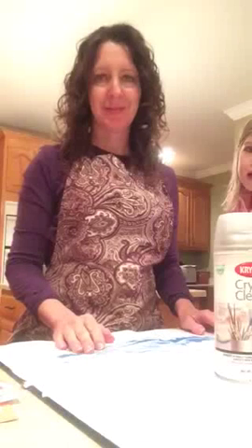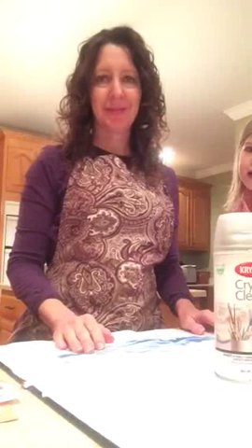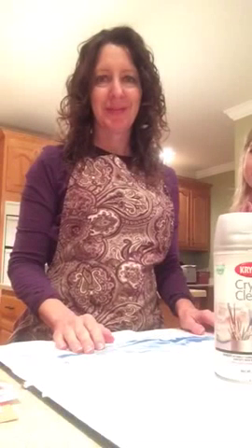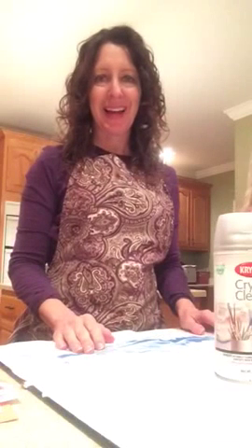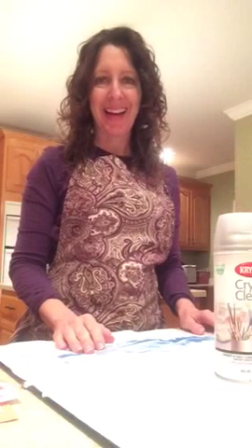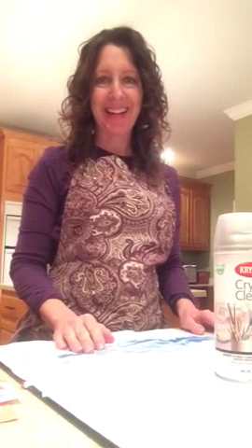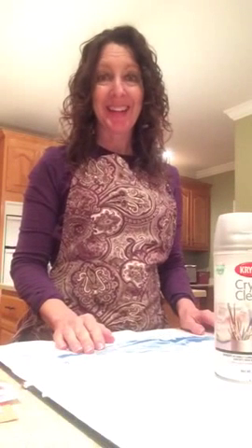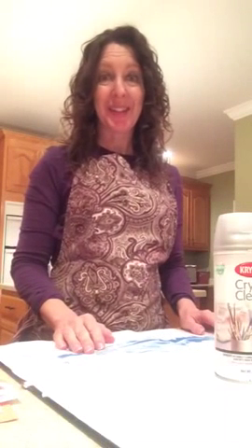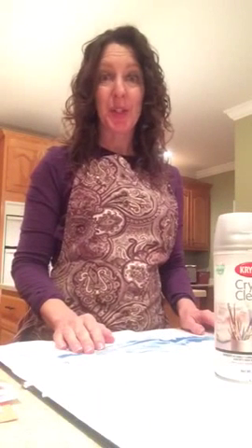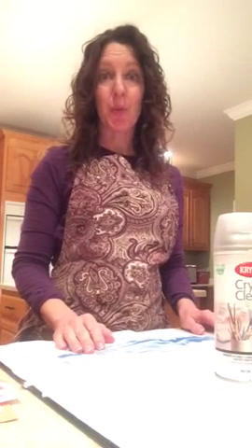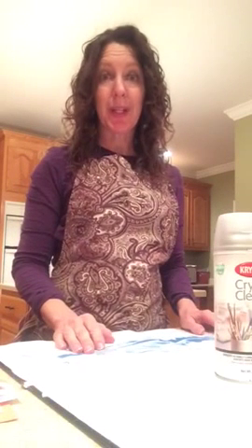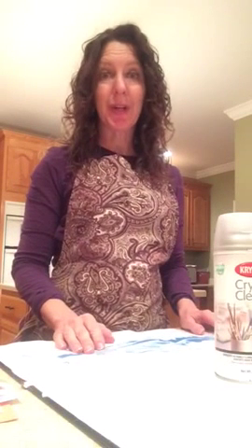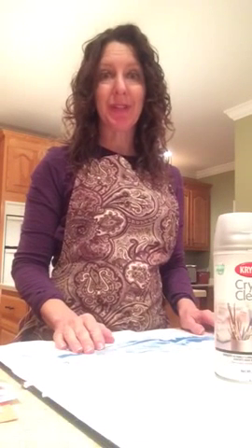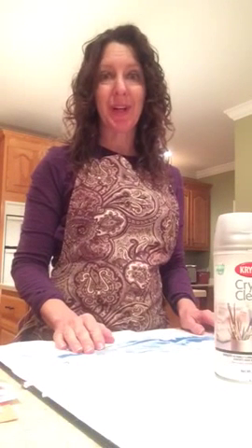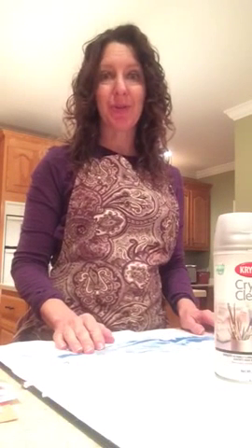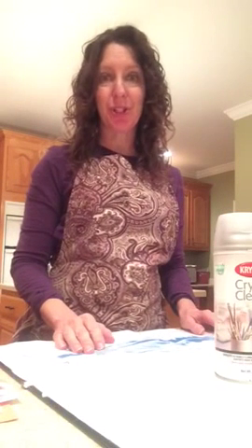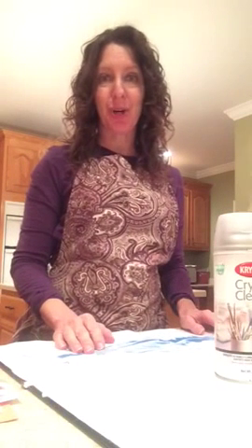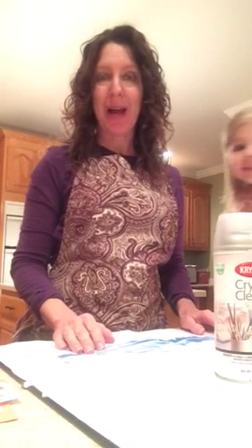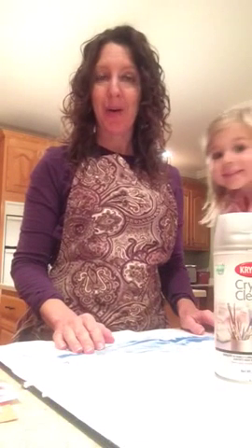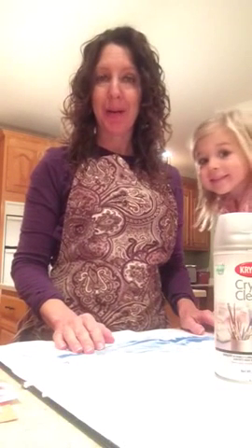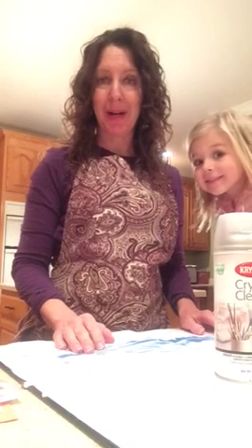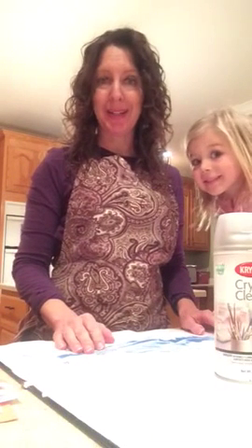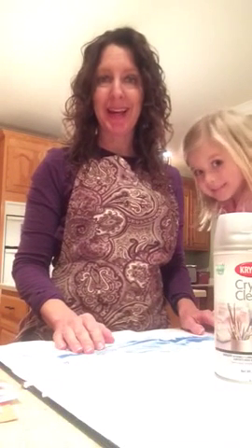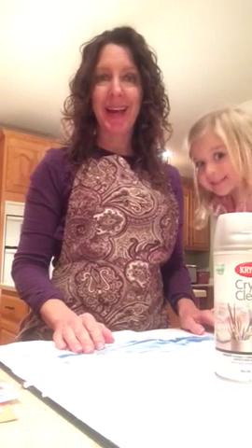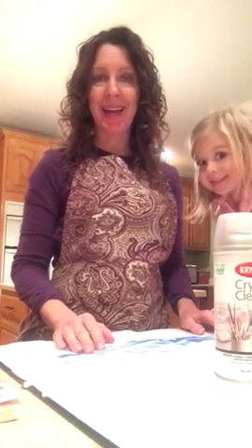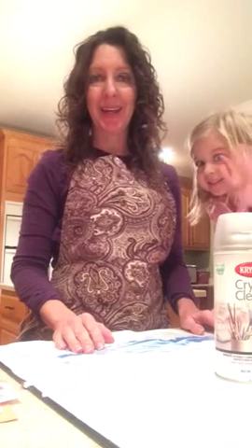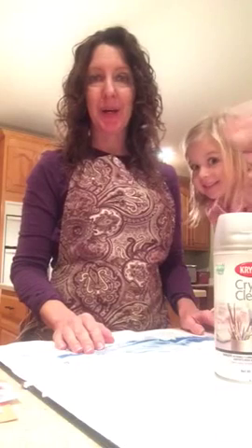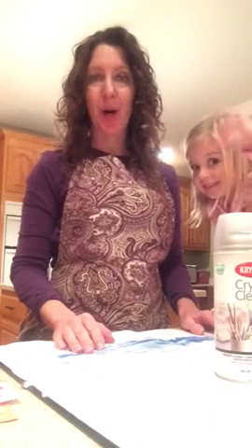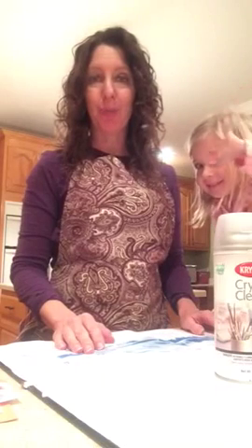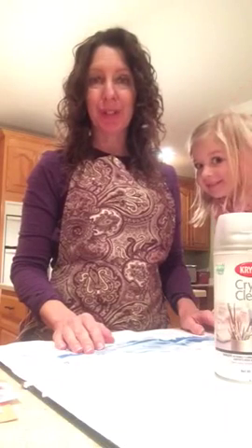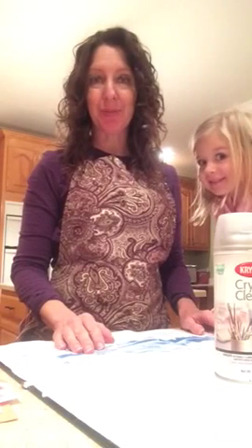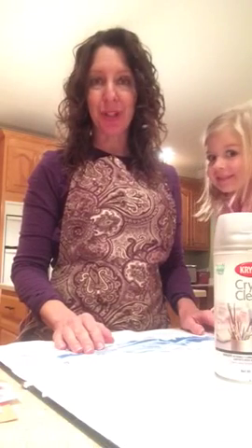Hi, this is a really quick video to show how I bind a home printed book.